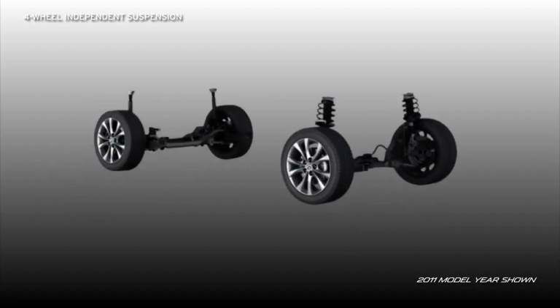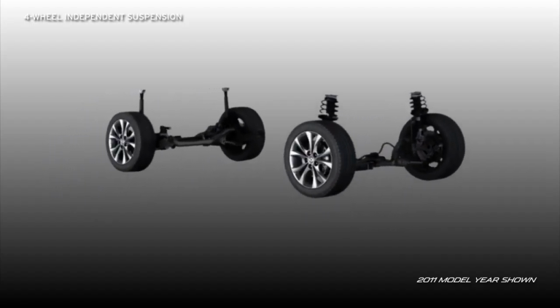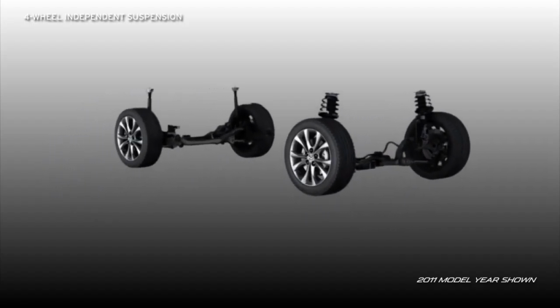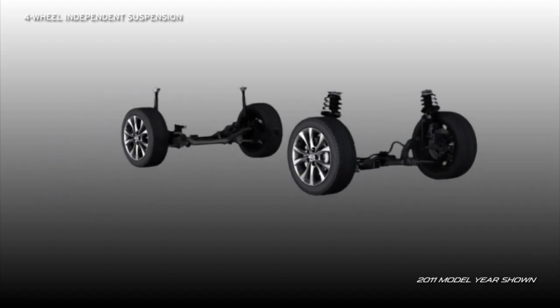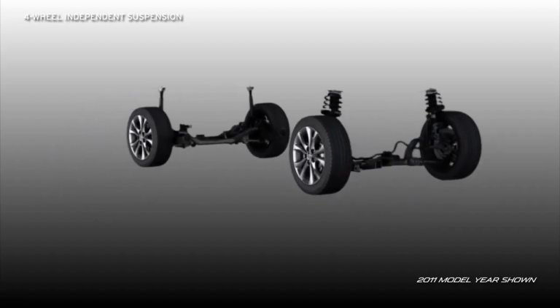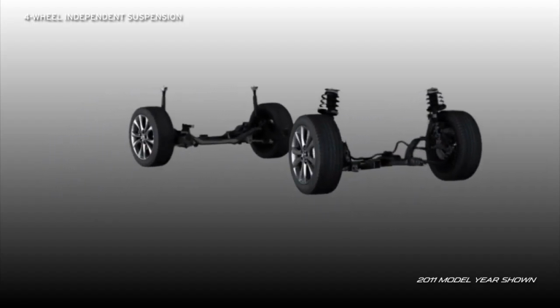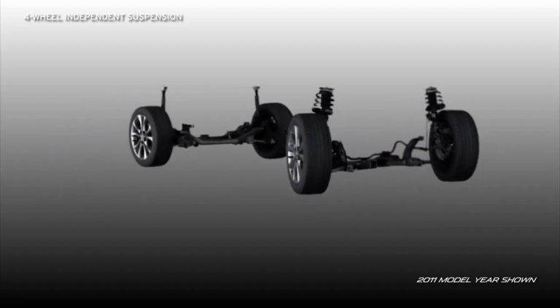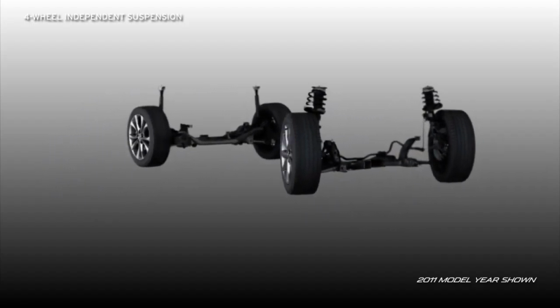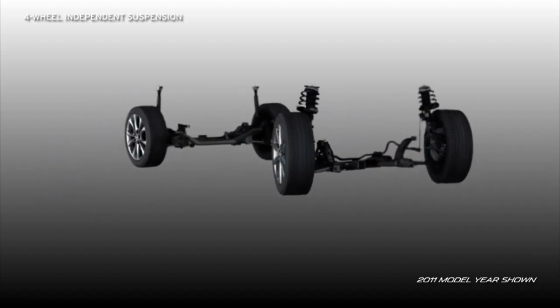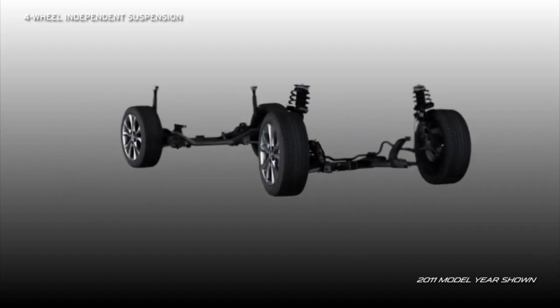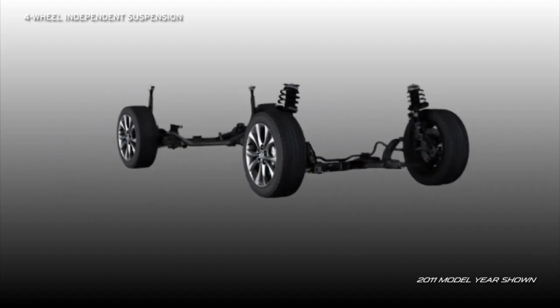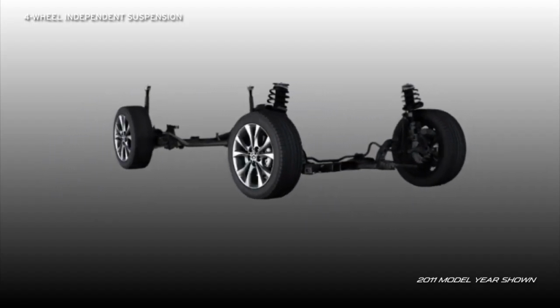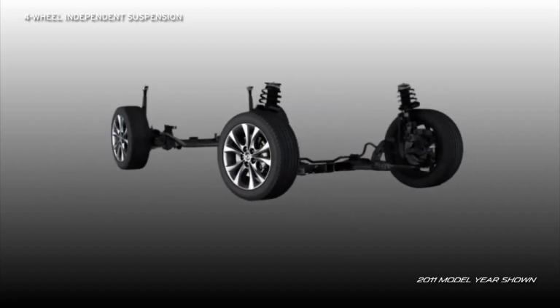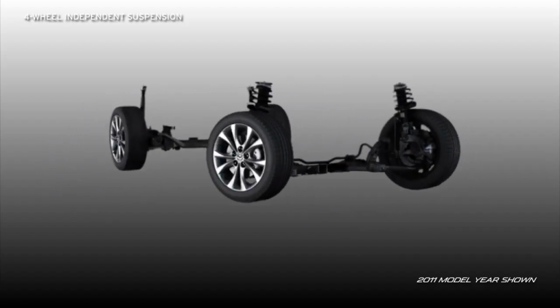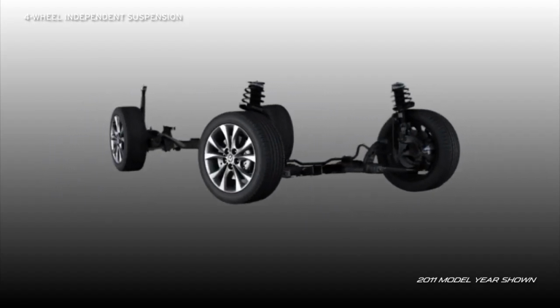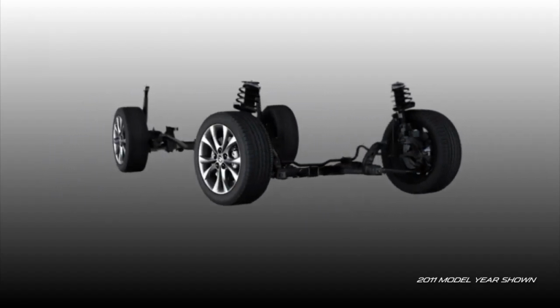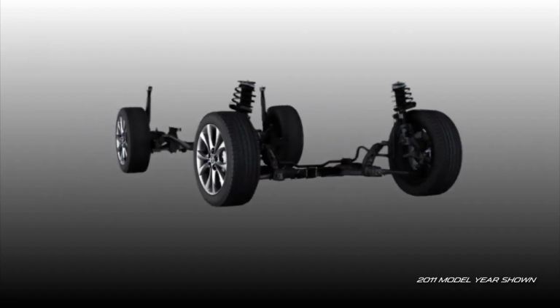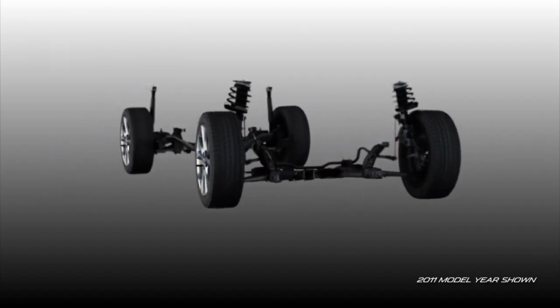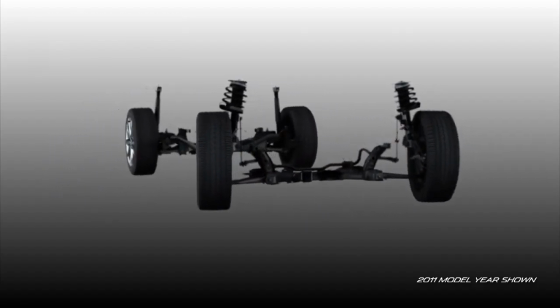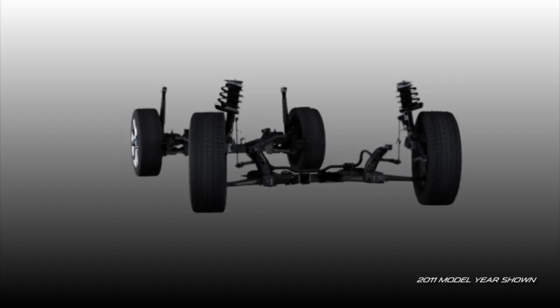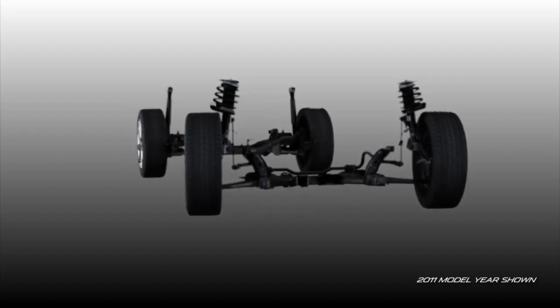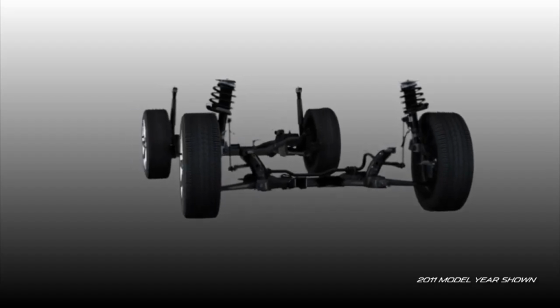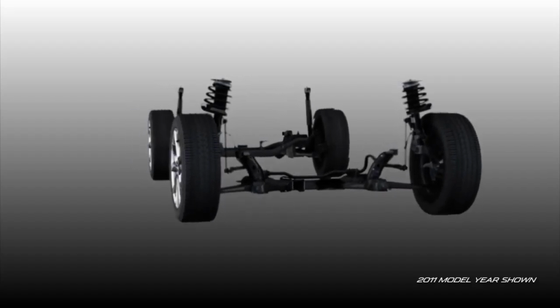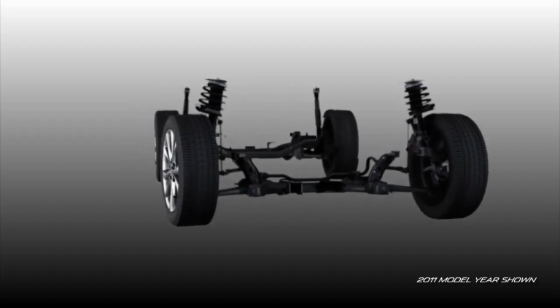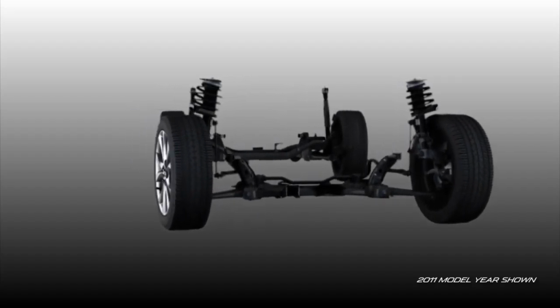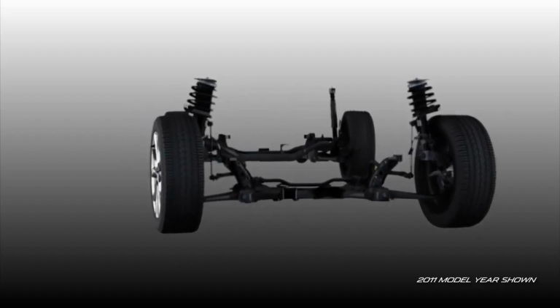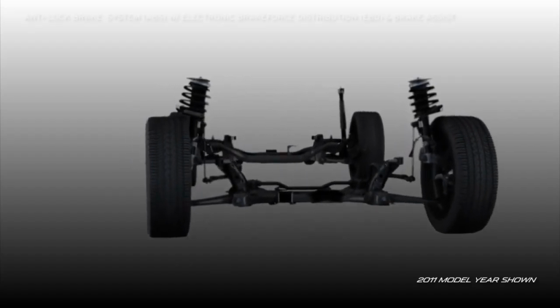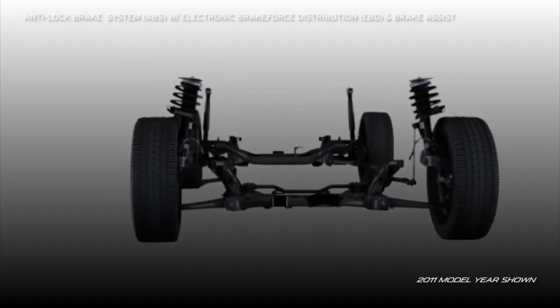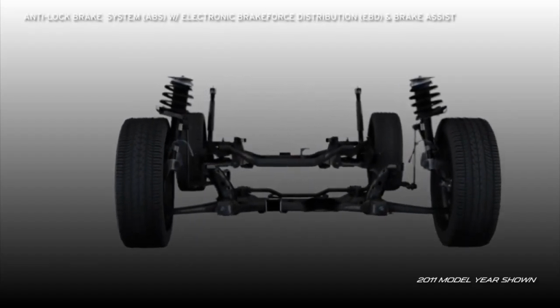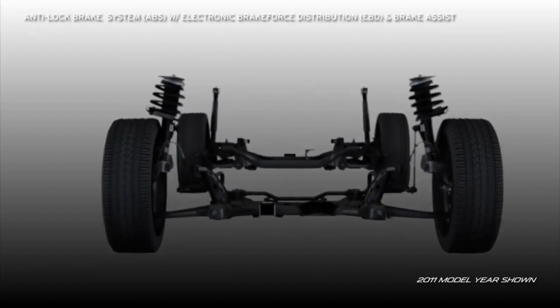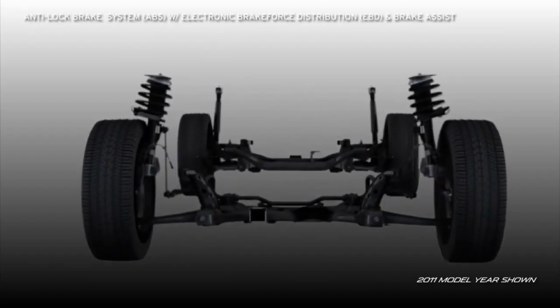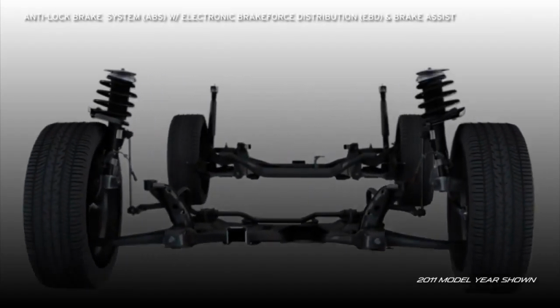Front and rear stabilizer bars help keep the body level in tight turns, making sure your smile stays when the road gets fun.